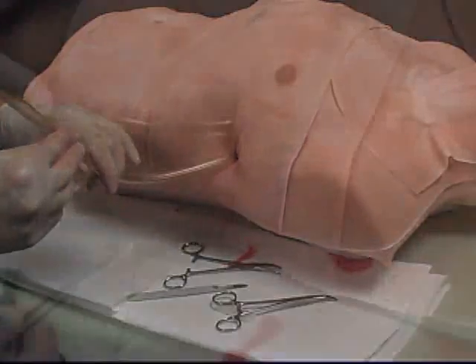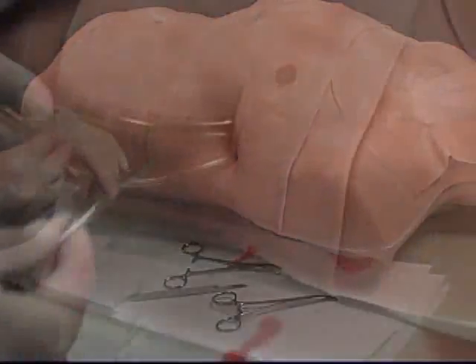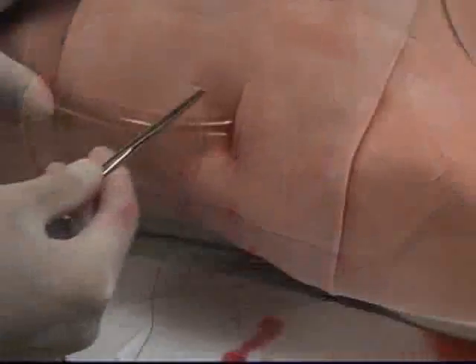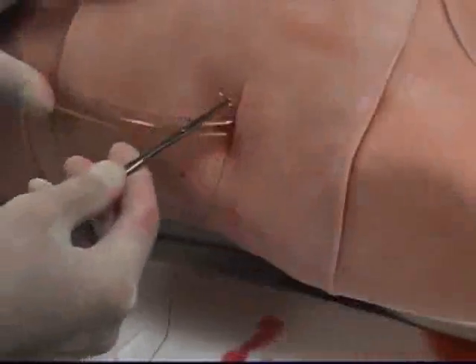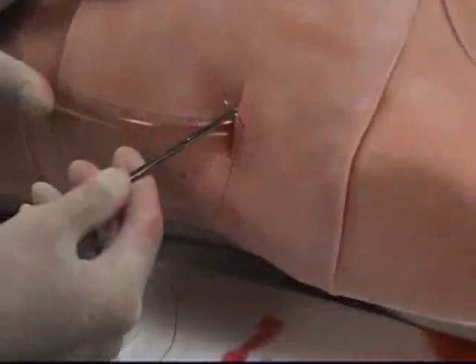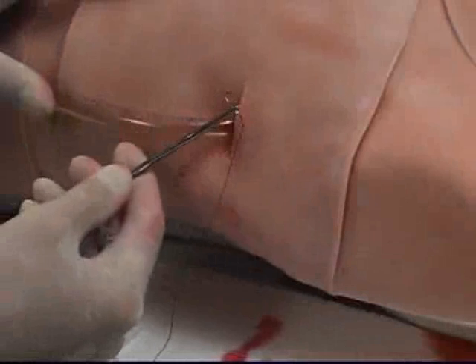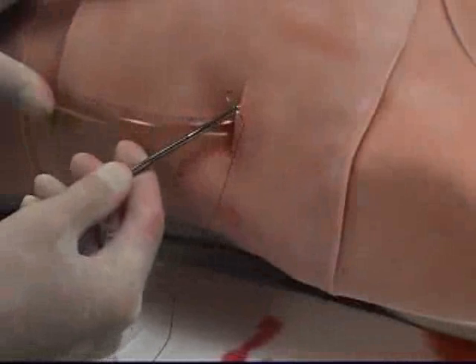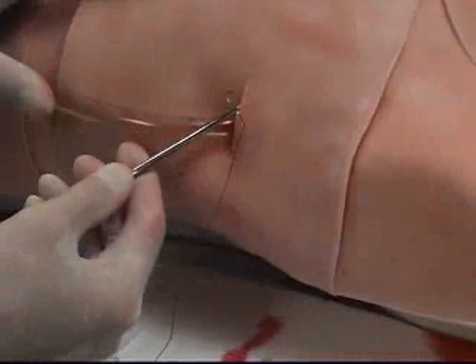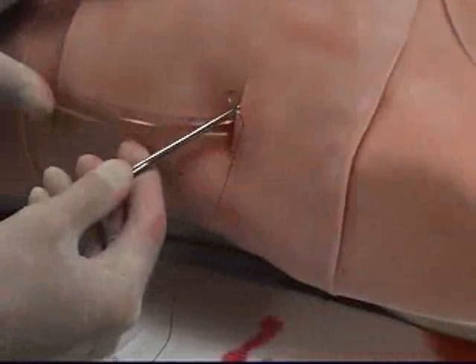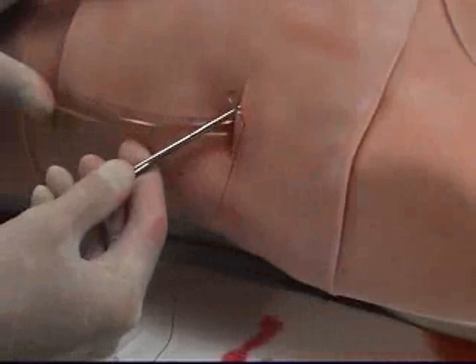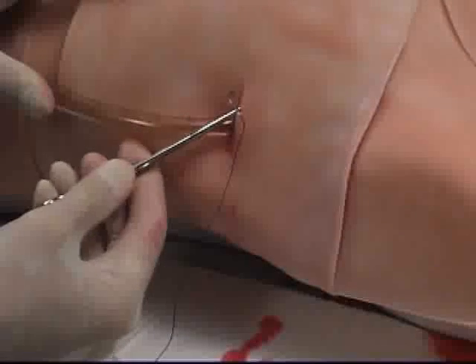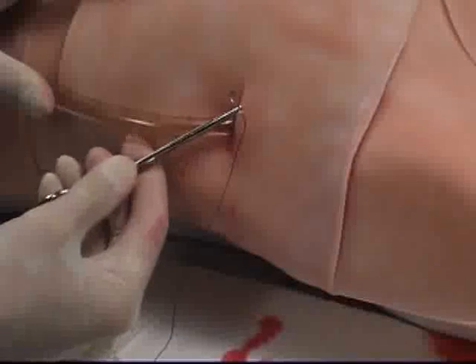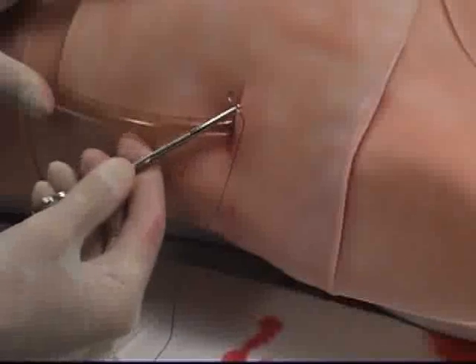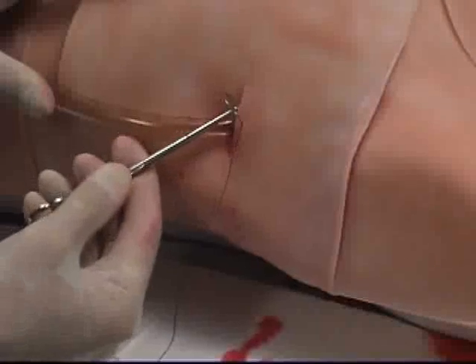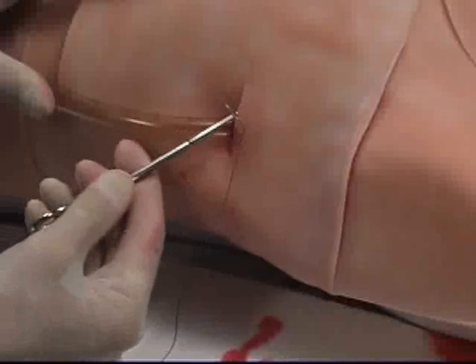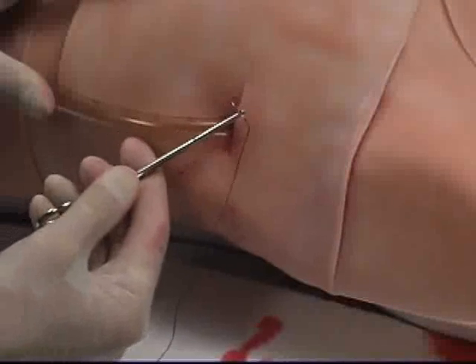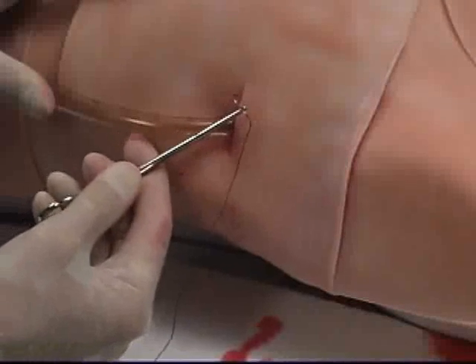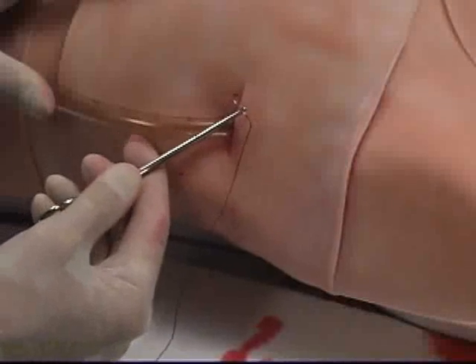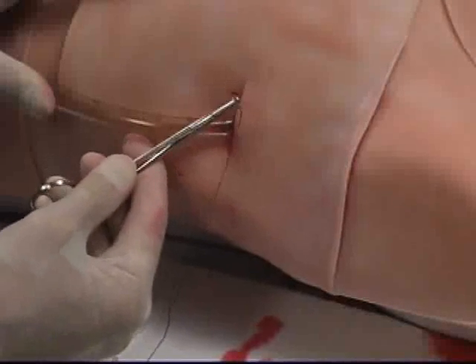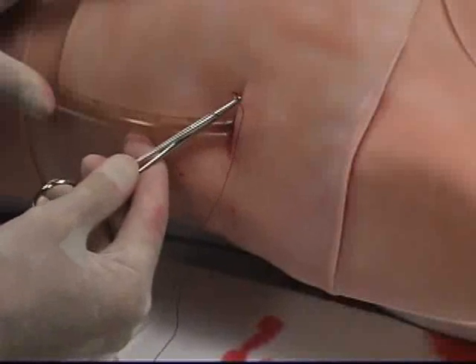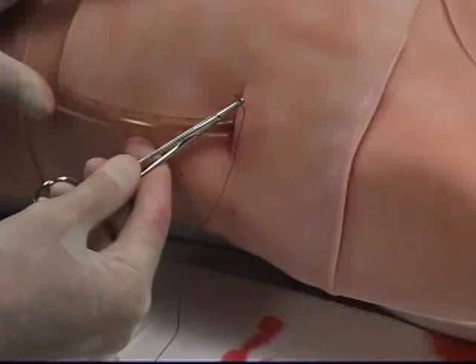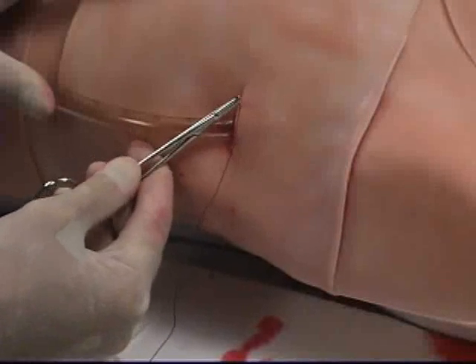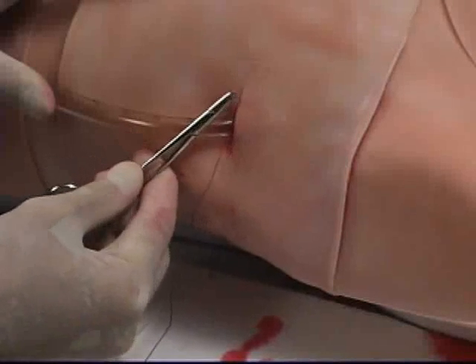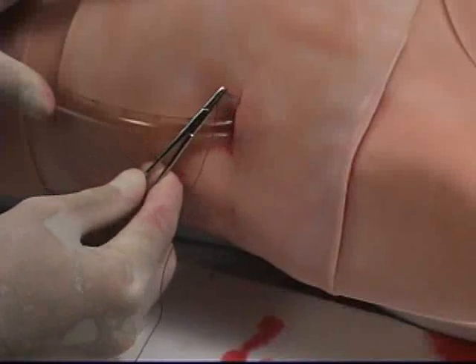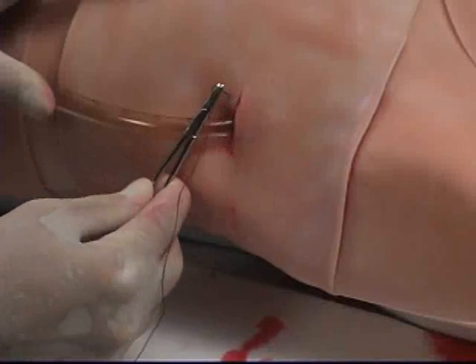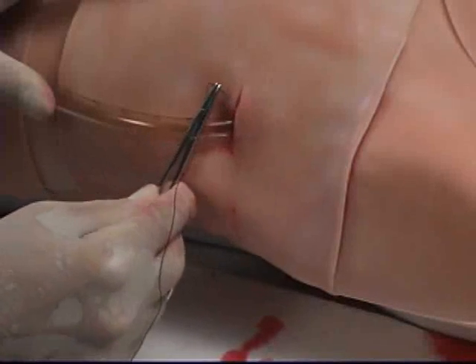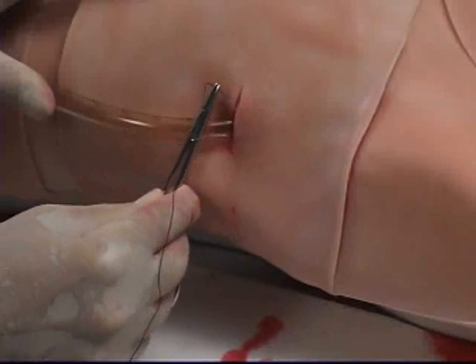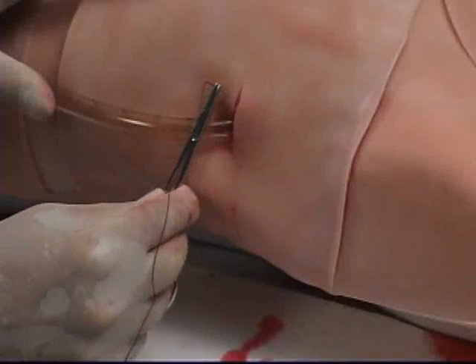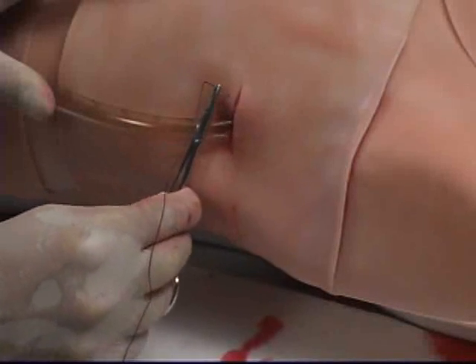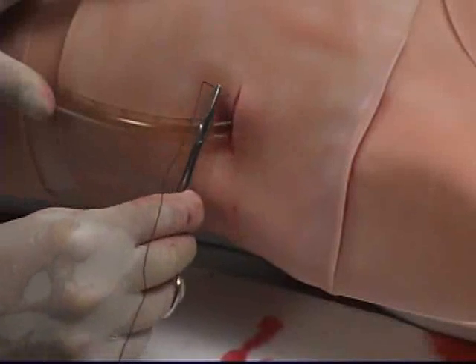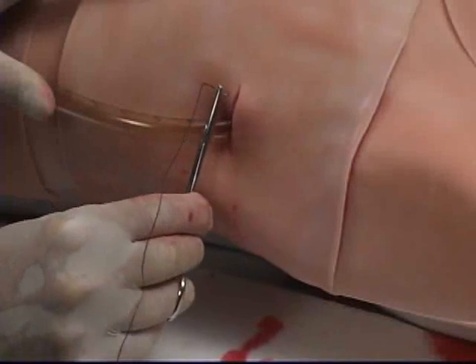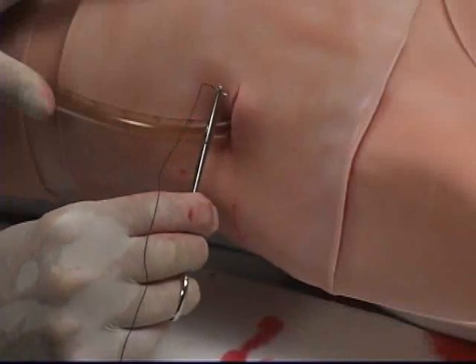The skin is designed to feel like live tissue when sutured, allowing the student to suture the tube into place.